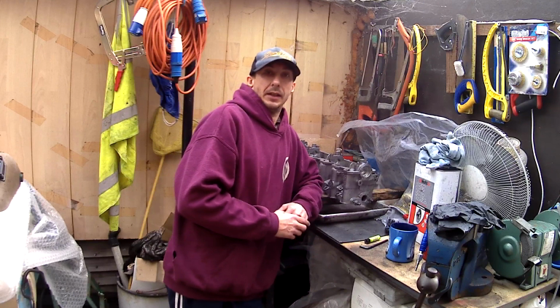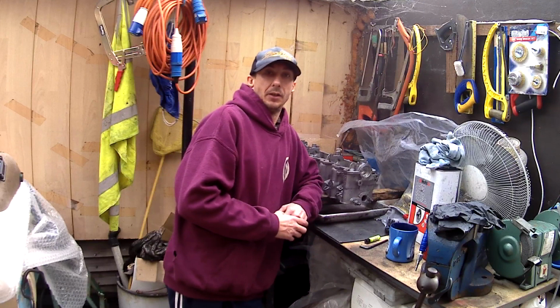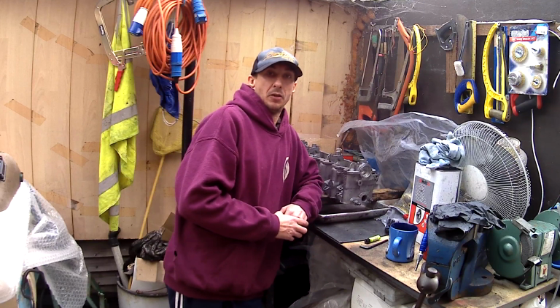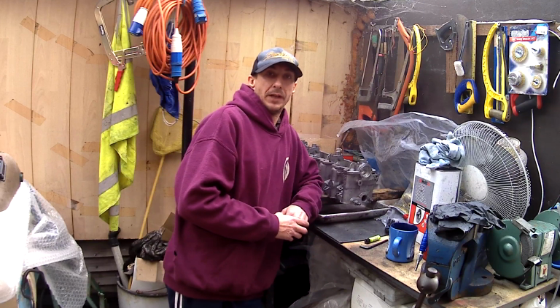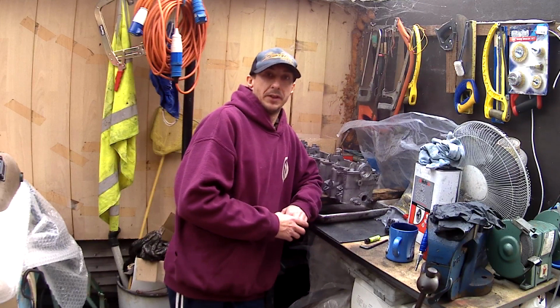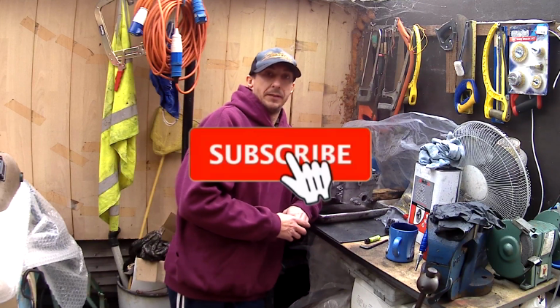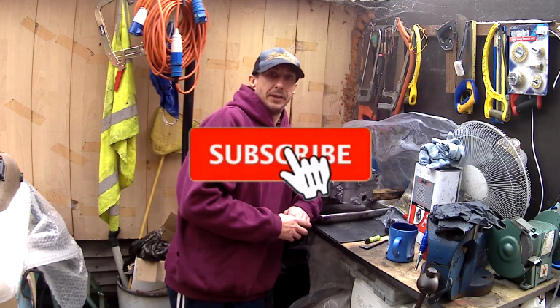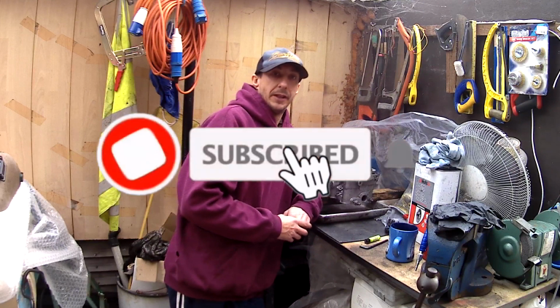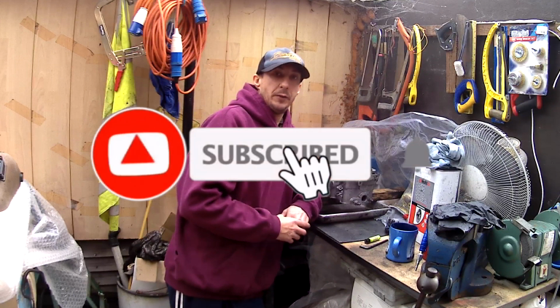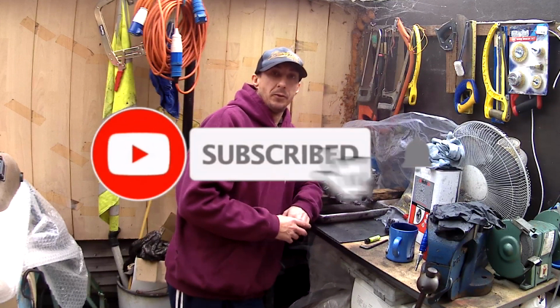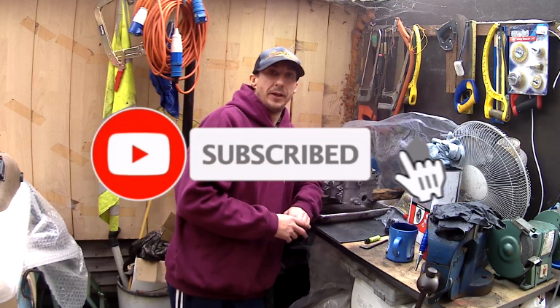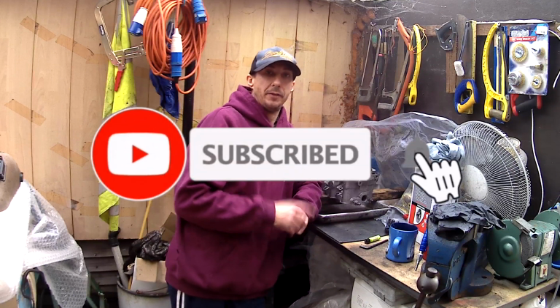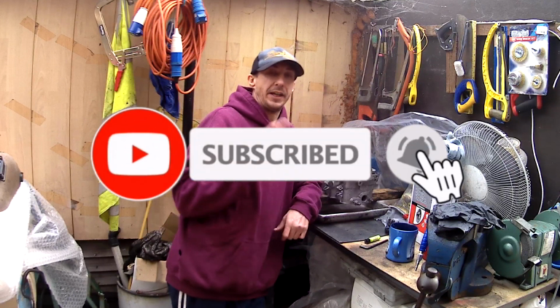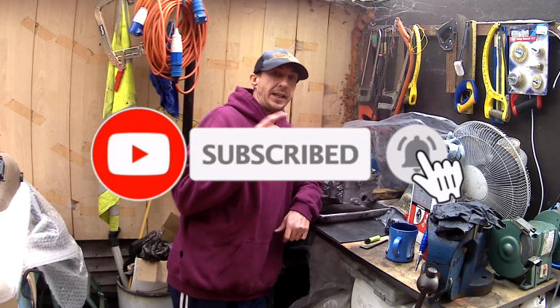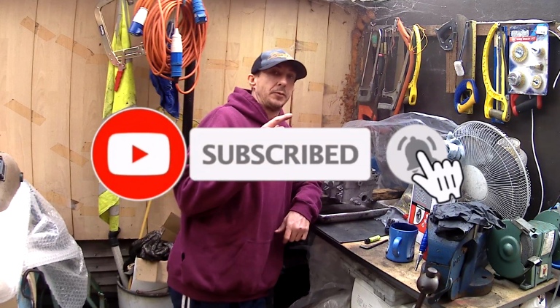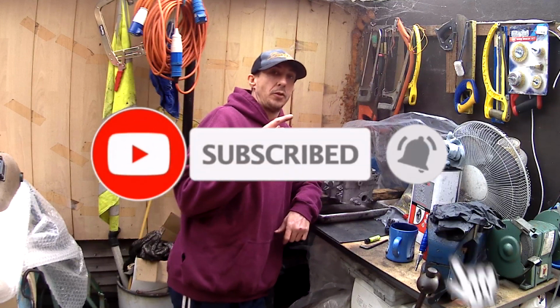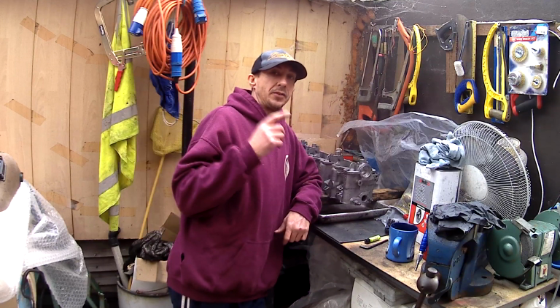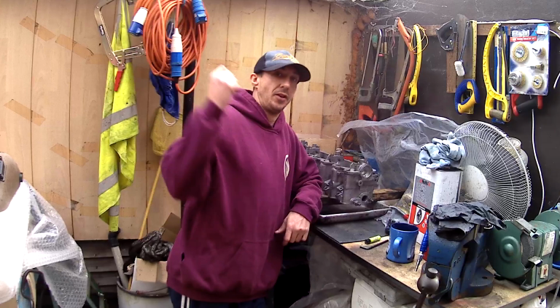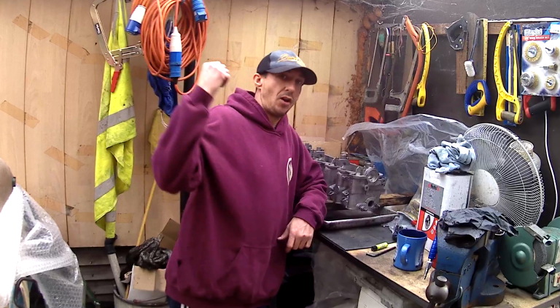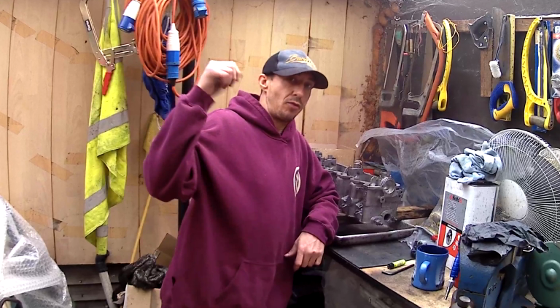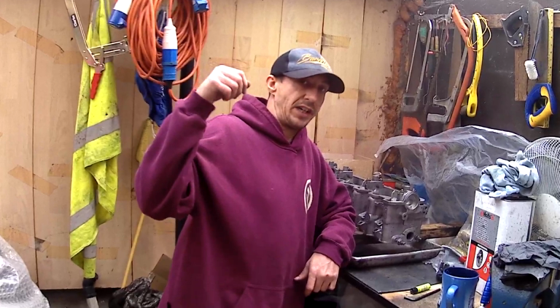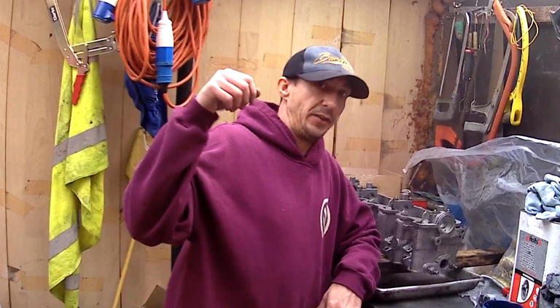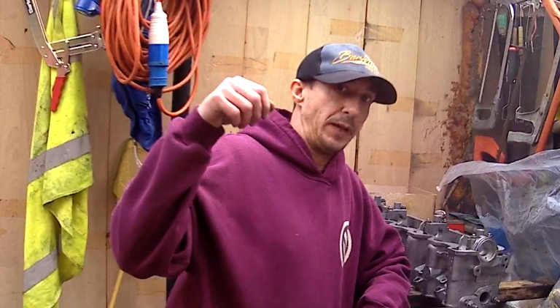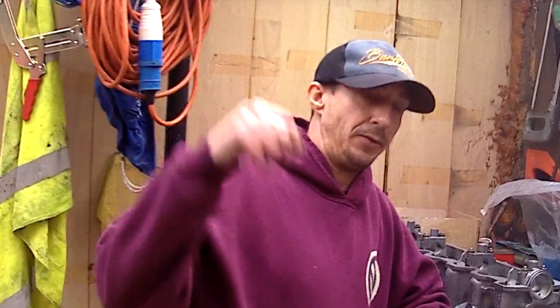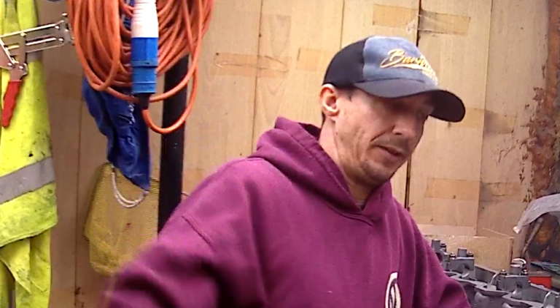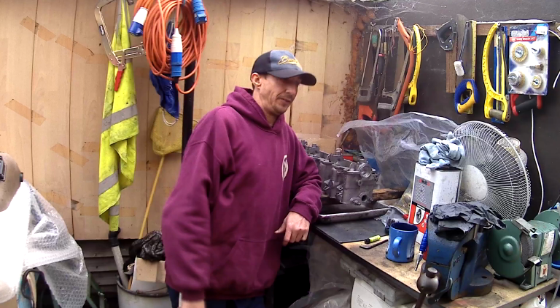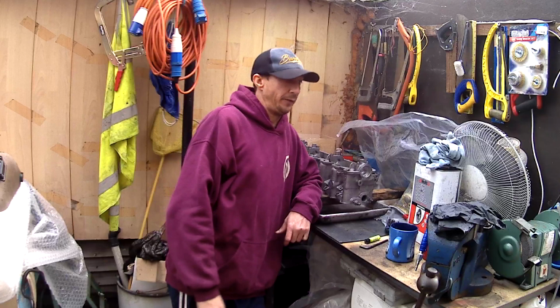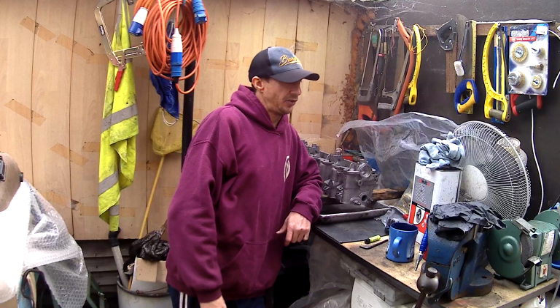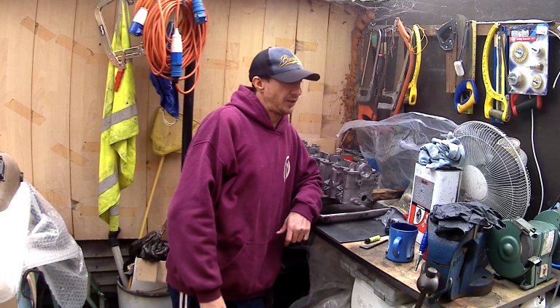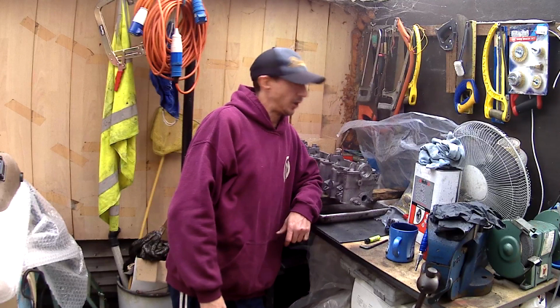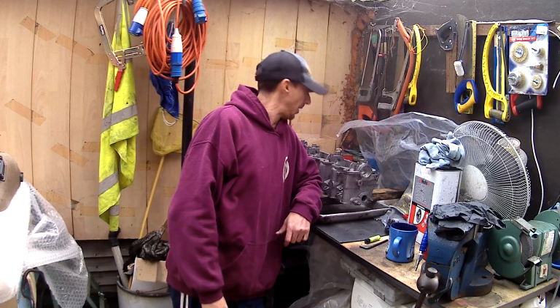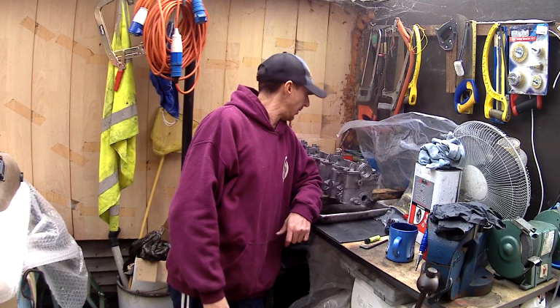Hello, welcome back to another video. If you haven't already, don't forget to hit that subscribe button, ring the little bell for notifications every time I upload.